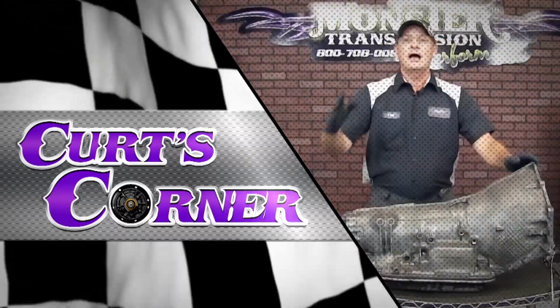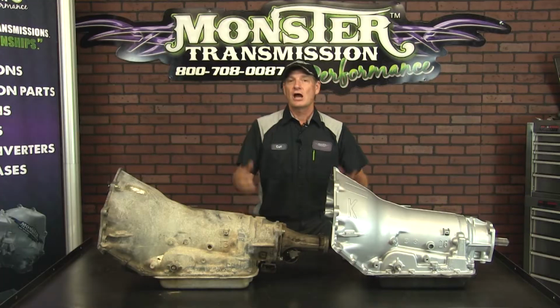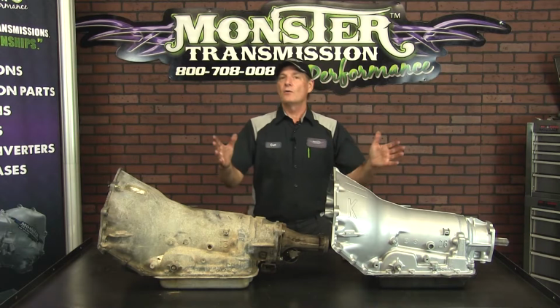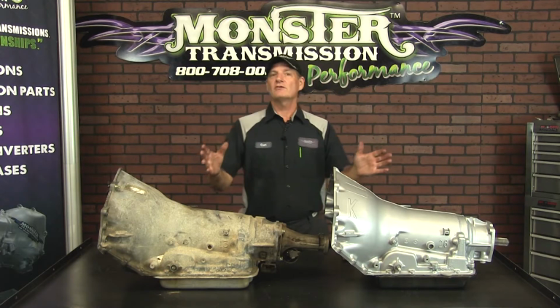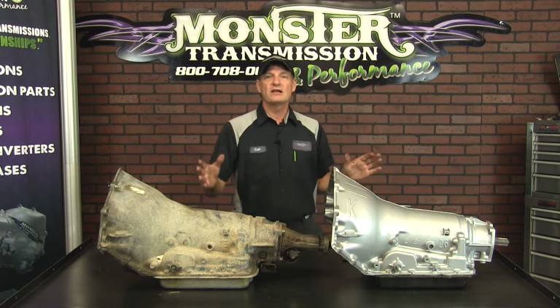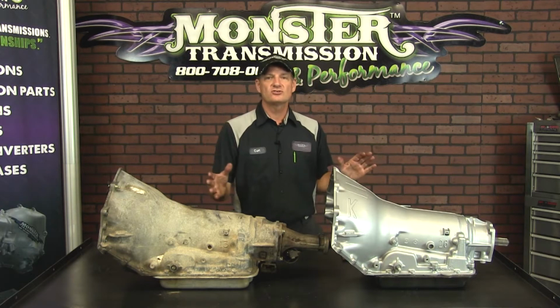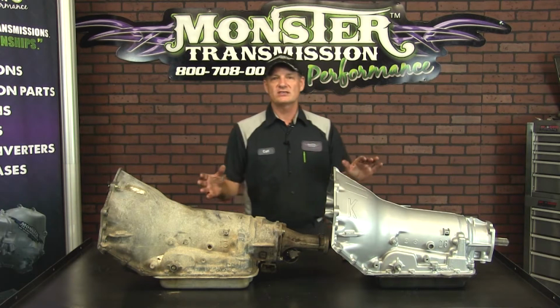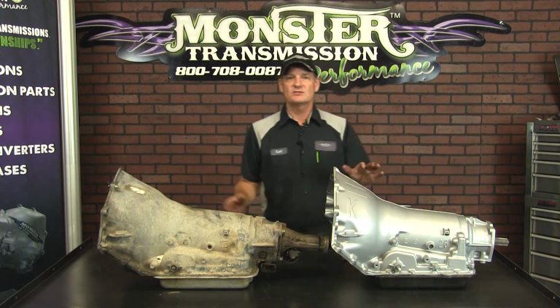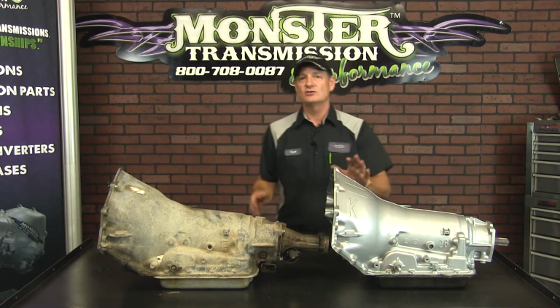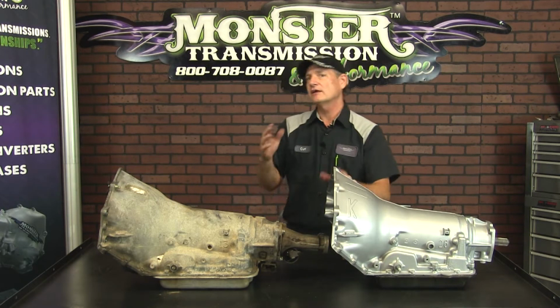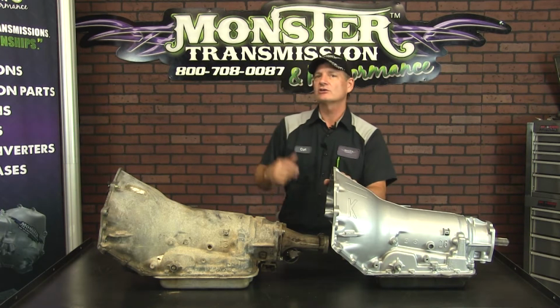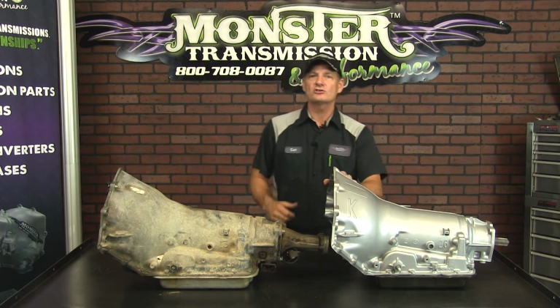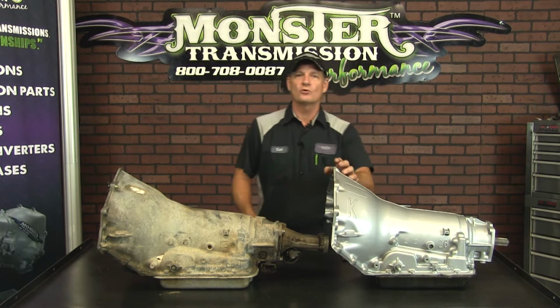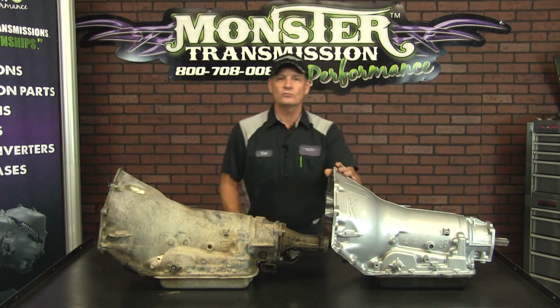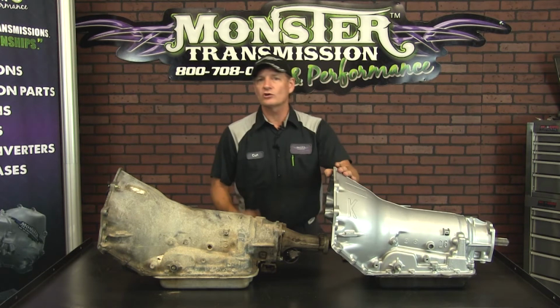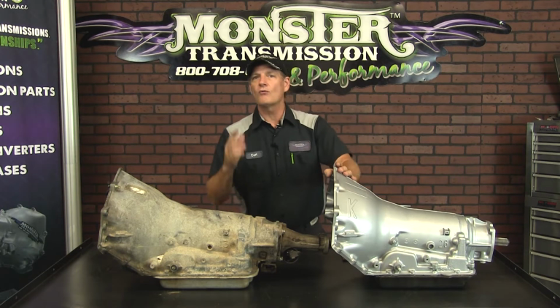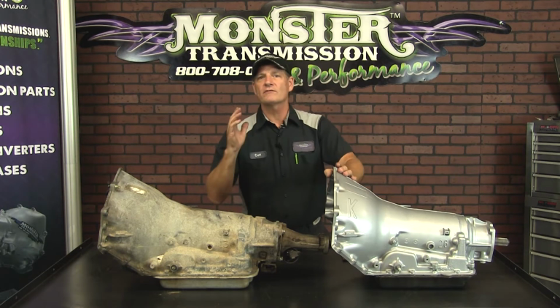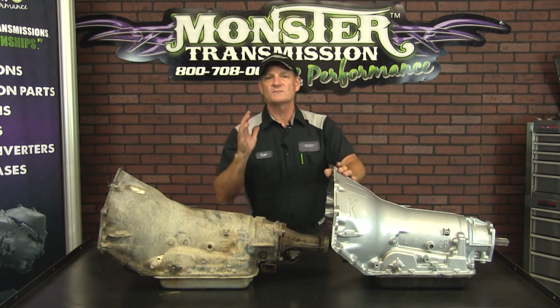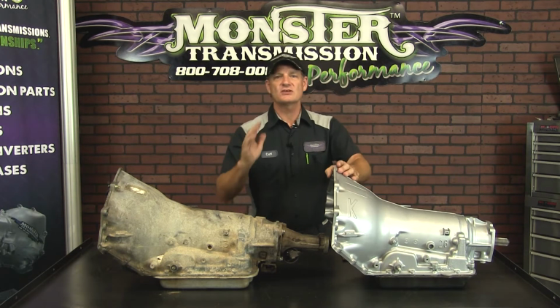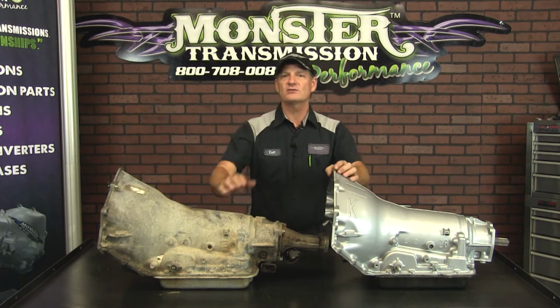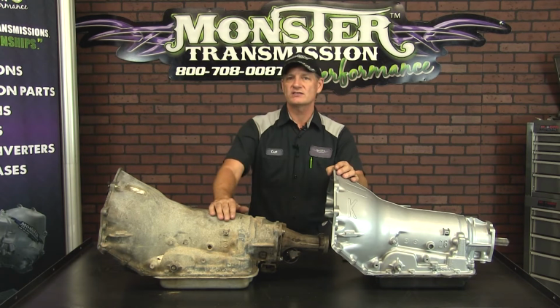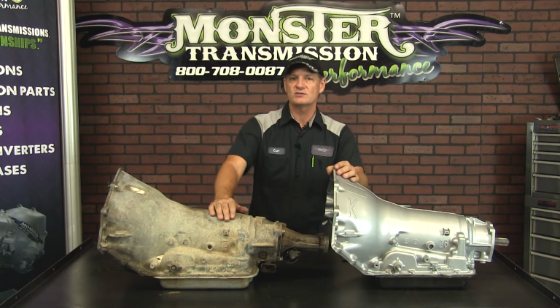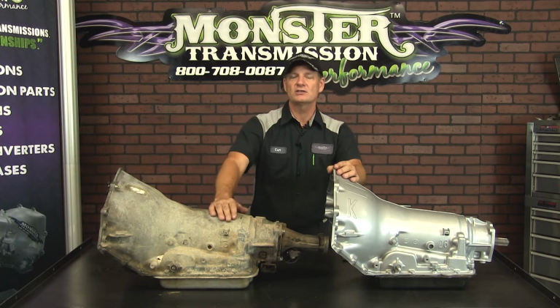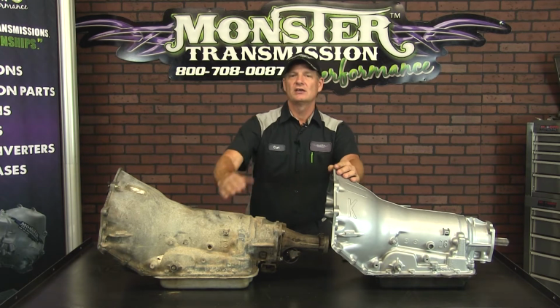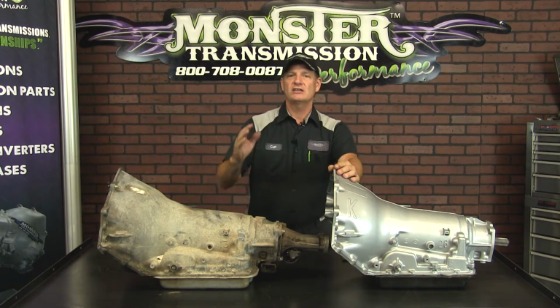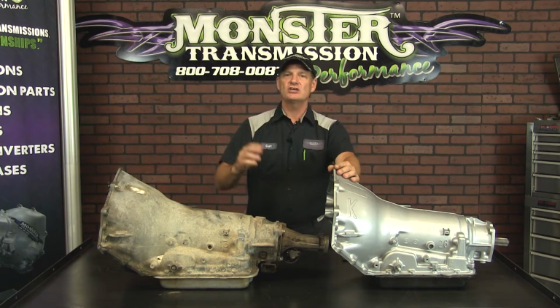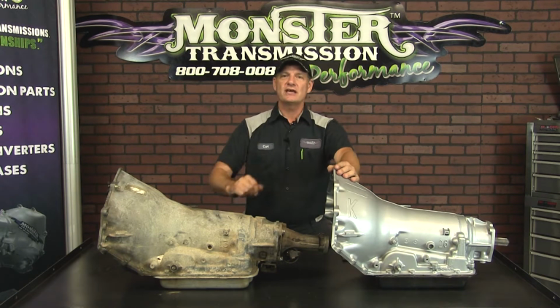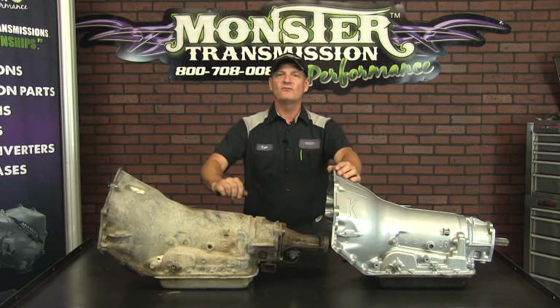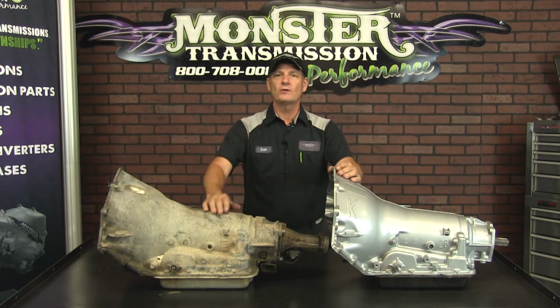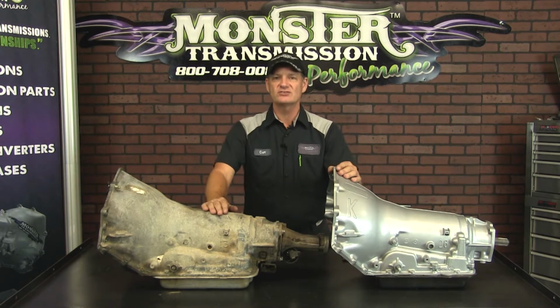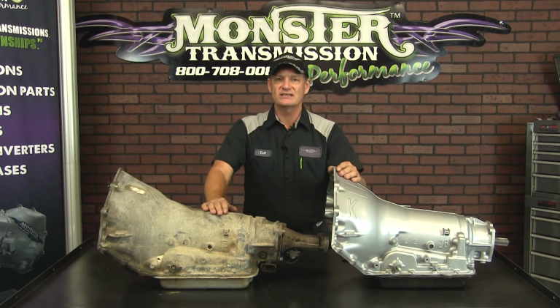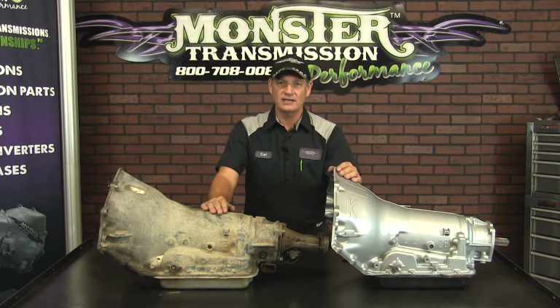Hi, welcome to Monster Transmissions. You're here in Kurt's Corner and we're going to go over a specific transmission, a GM 4L60E.